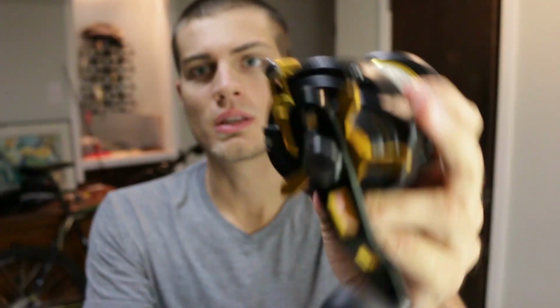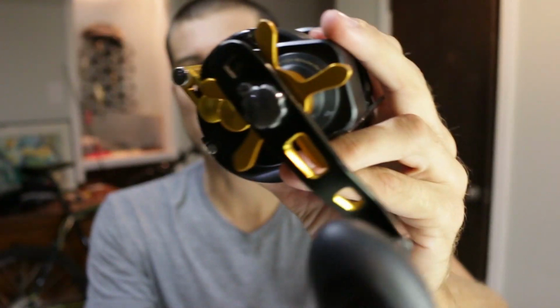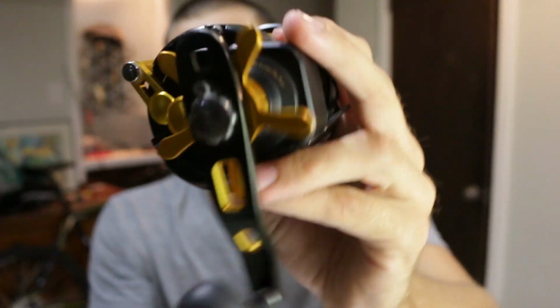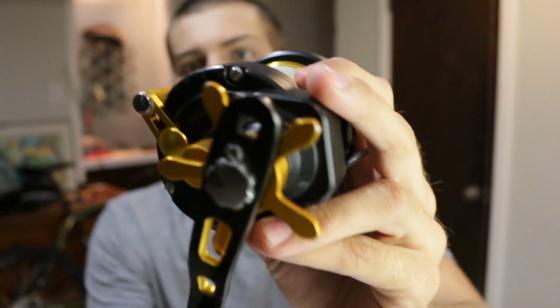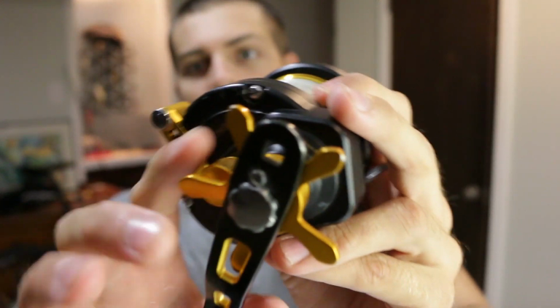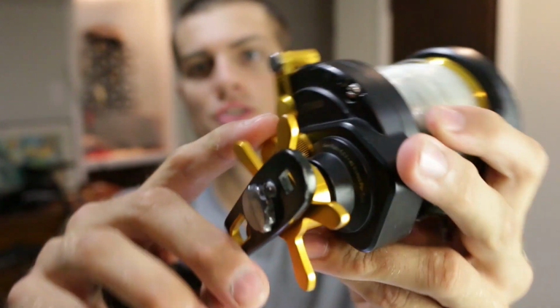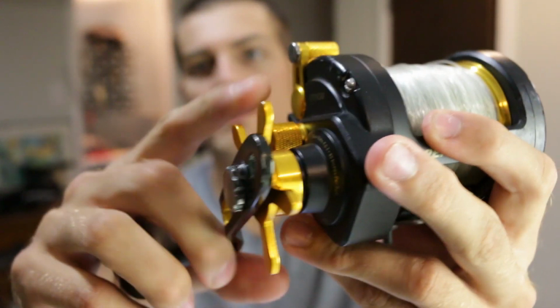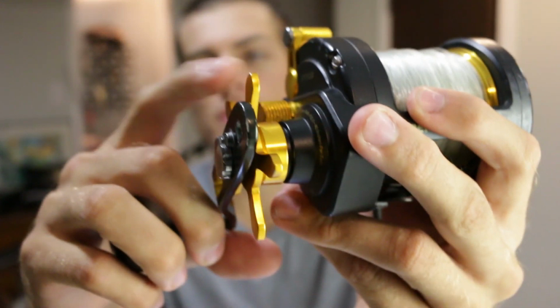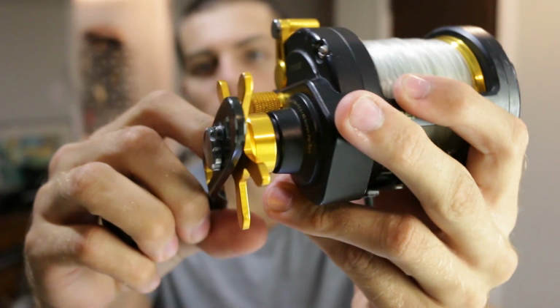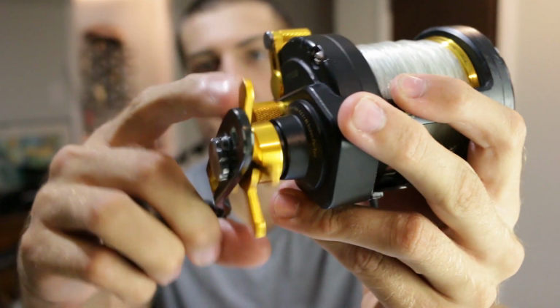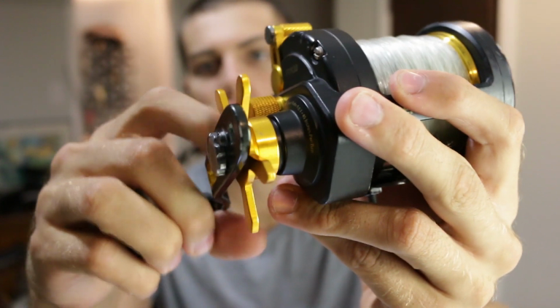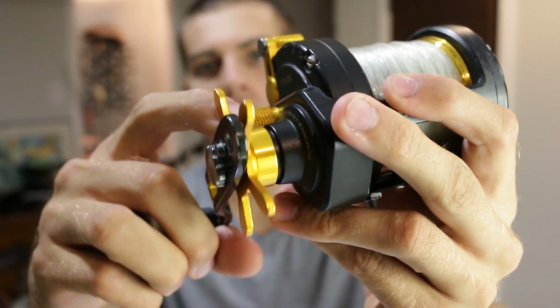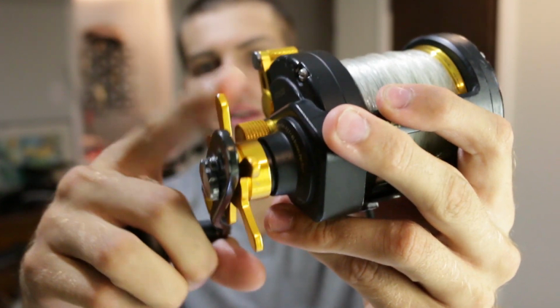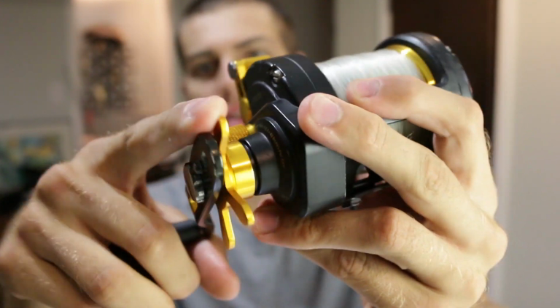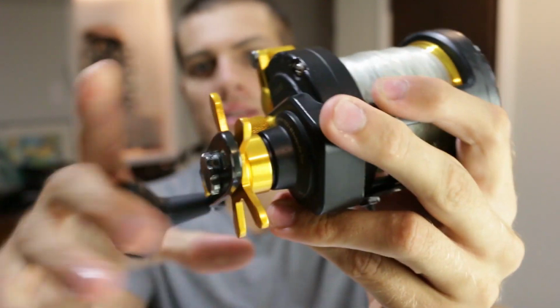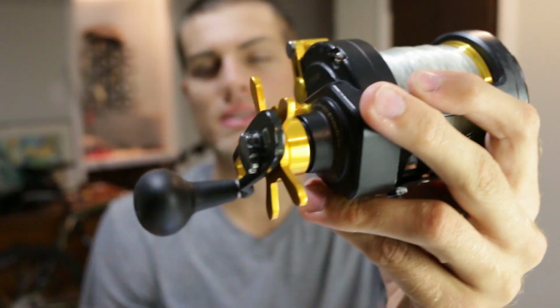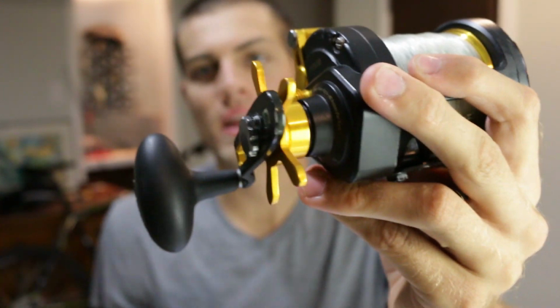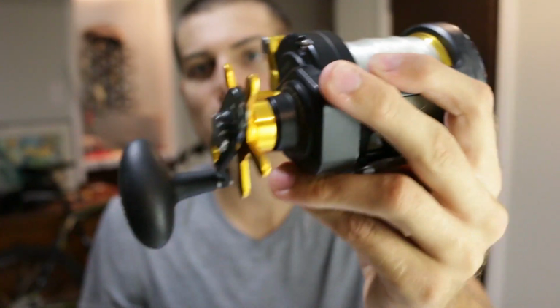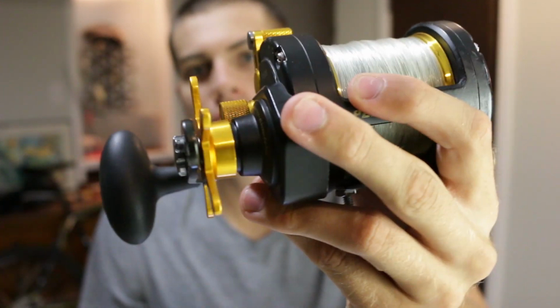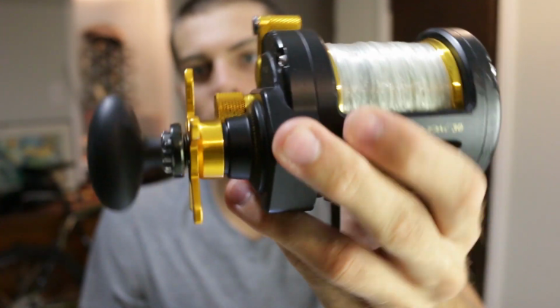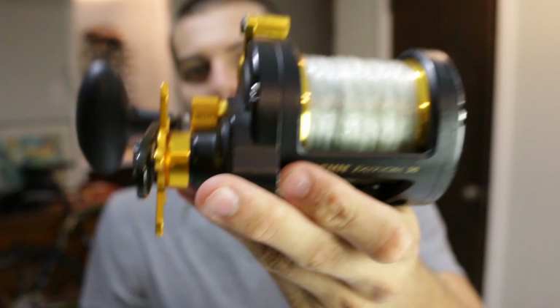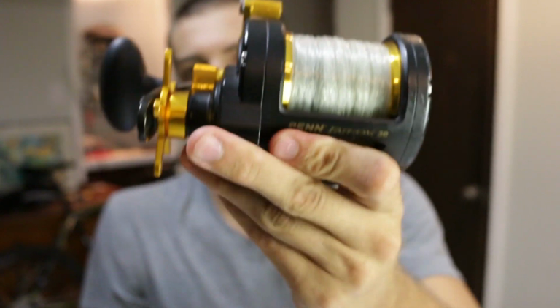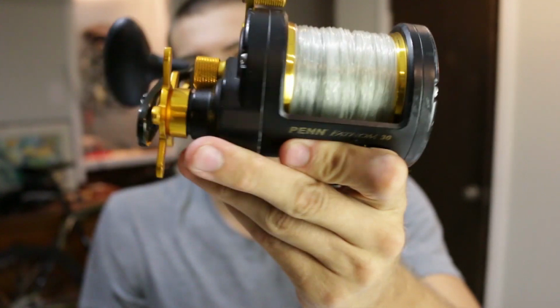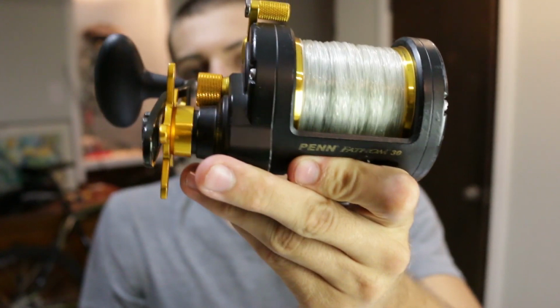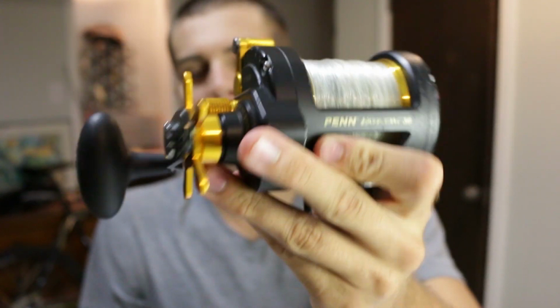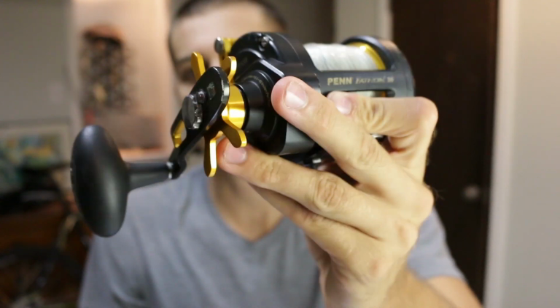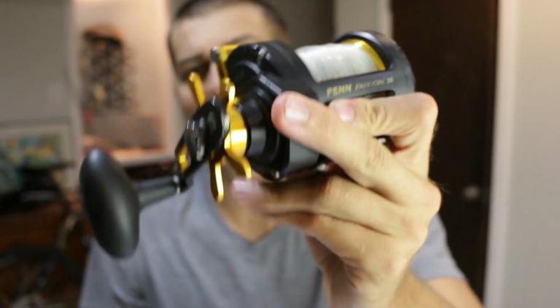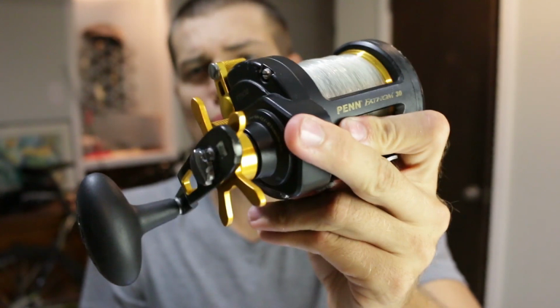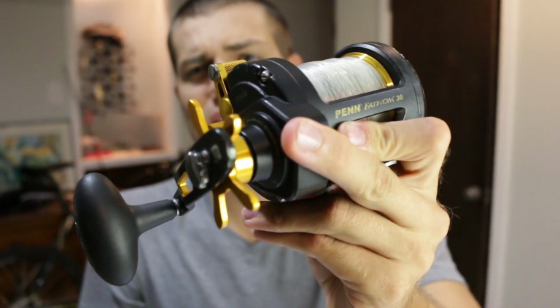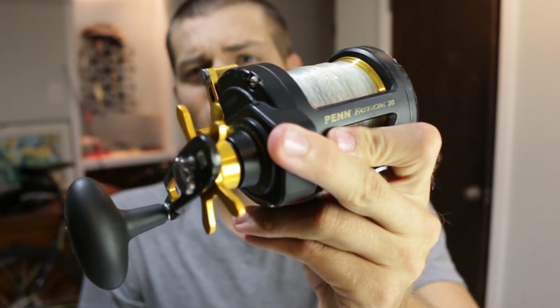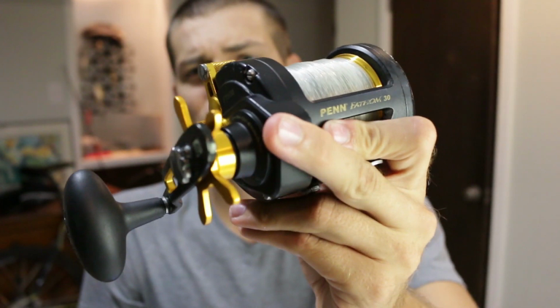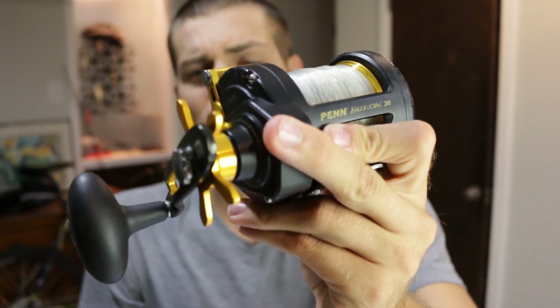It is also a star drag reel, so you have your star drag here. It does not have a lever drag, and it has about 25 pounds of drag.